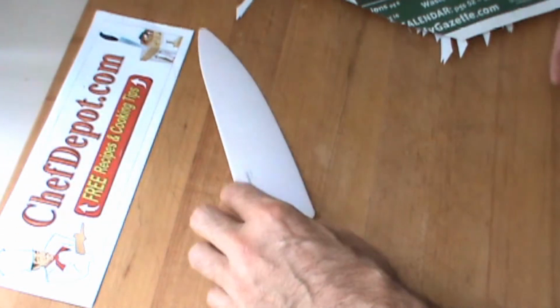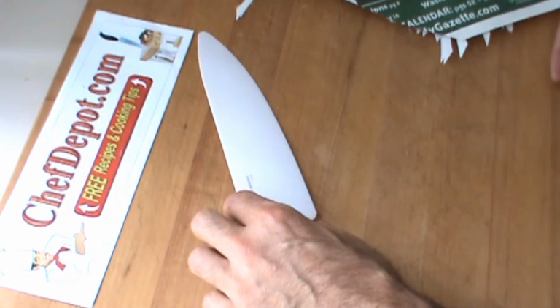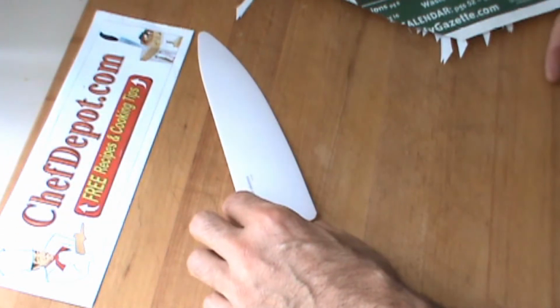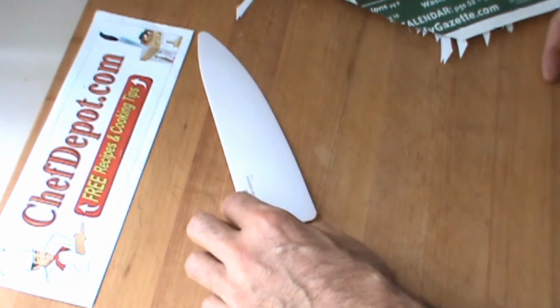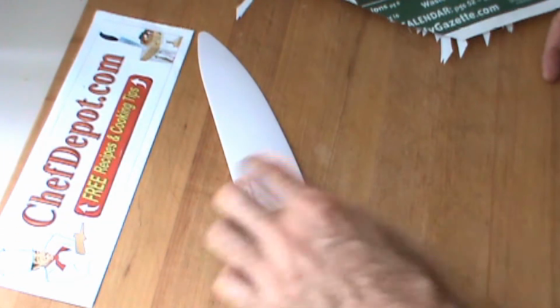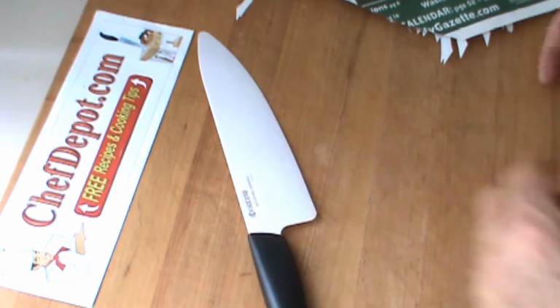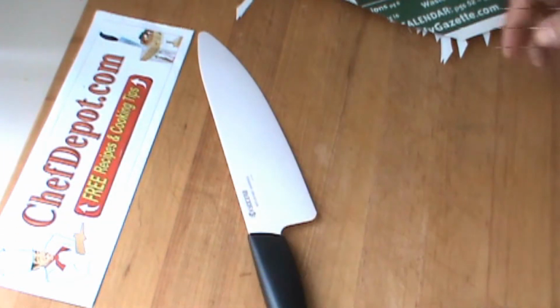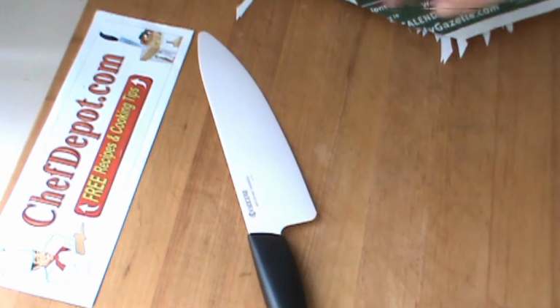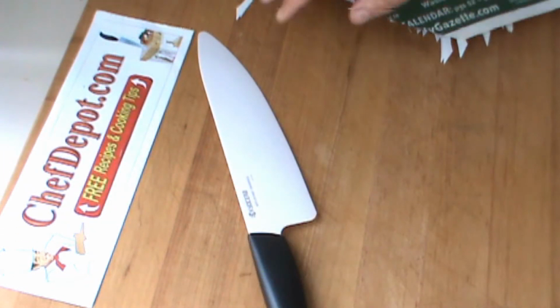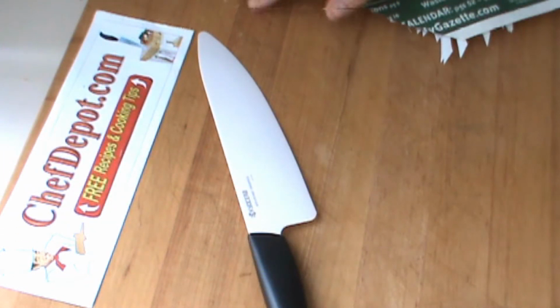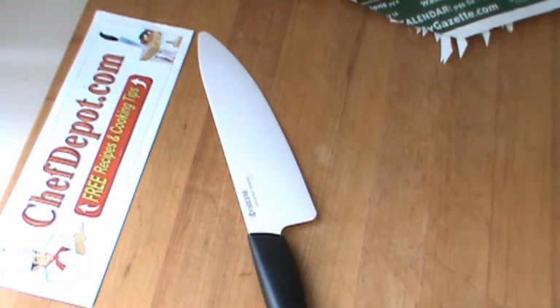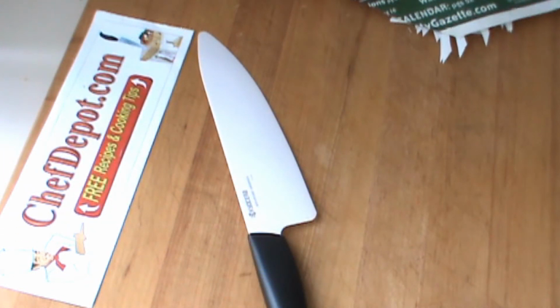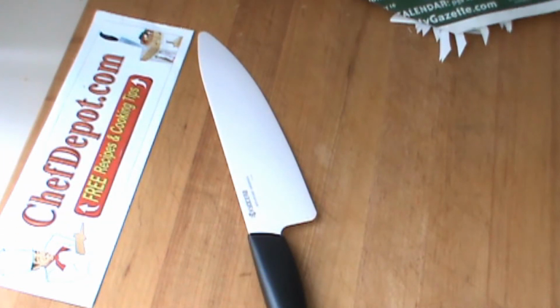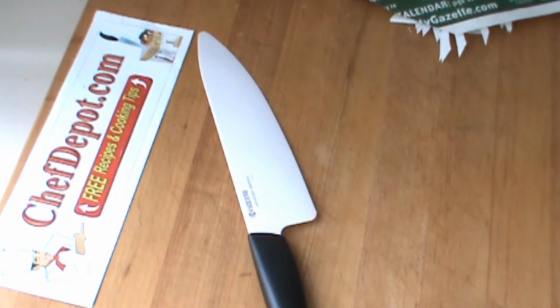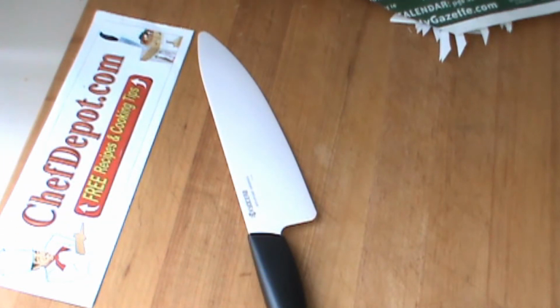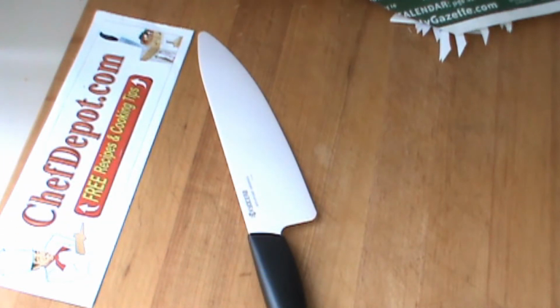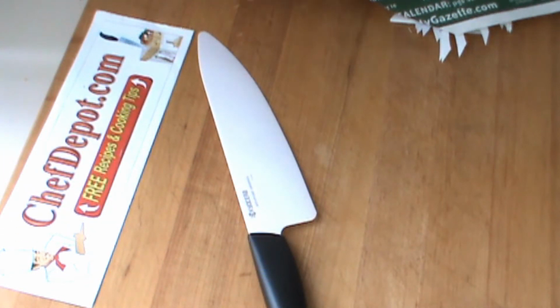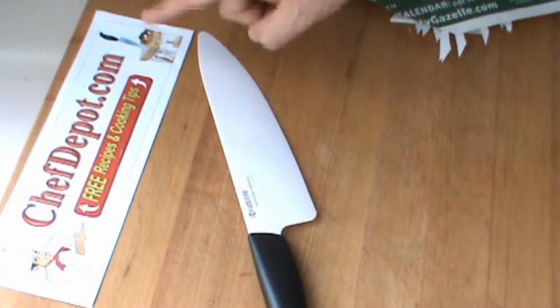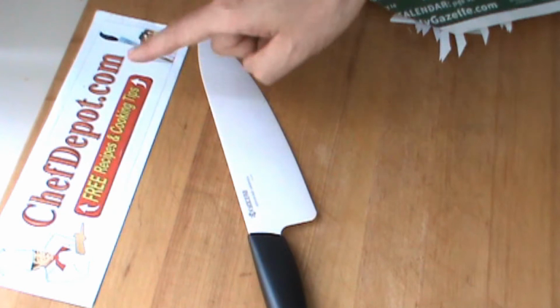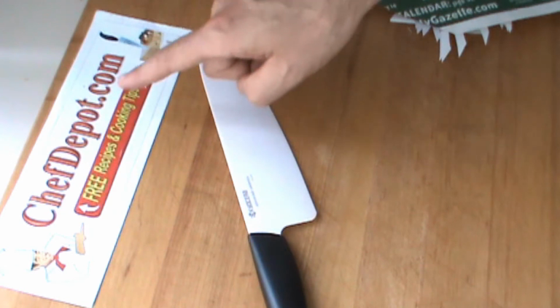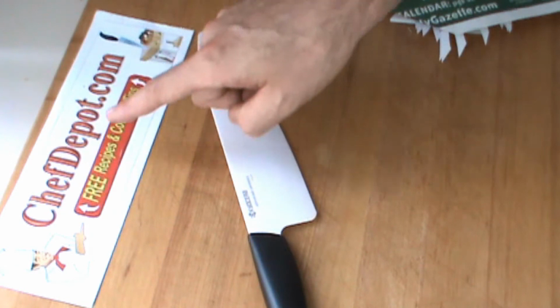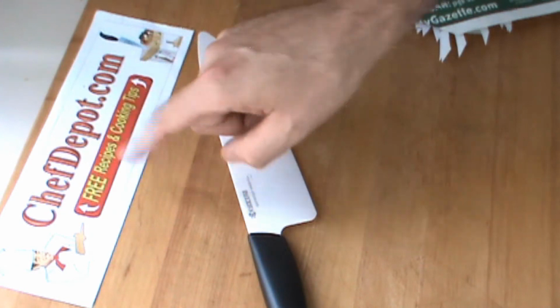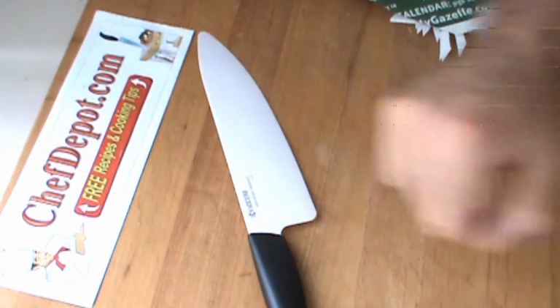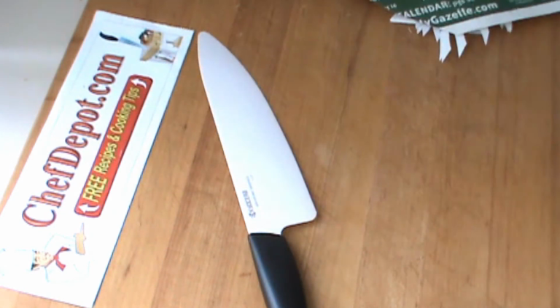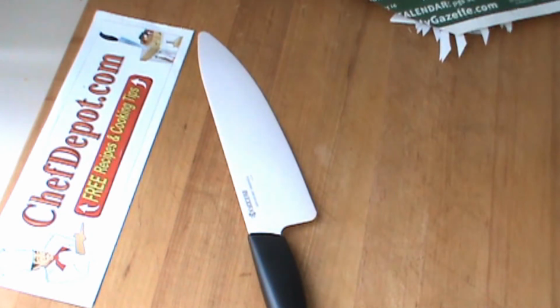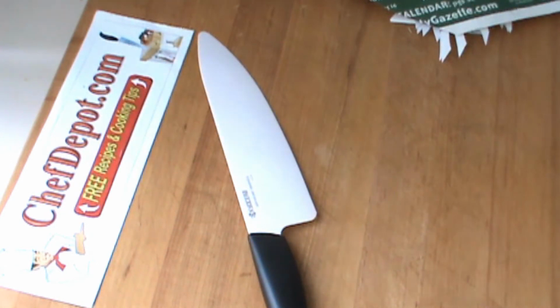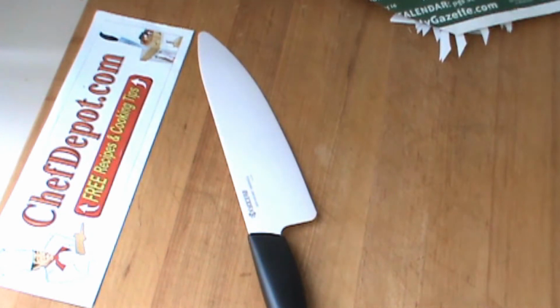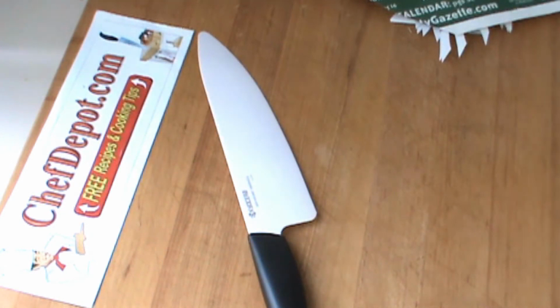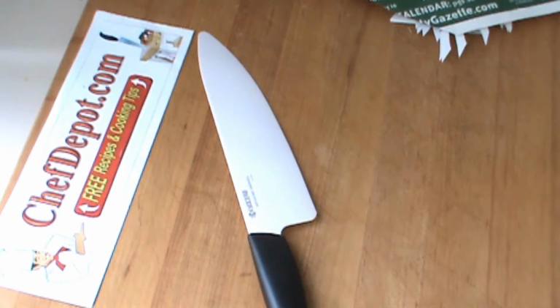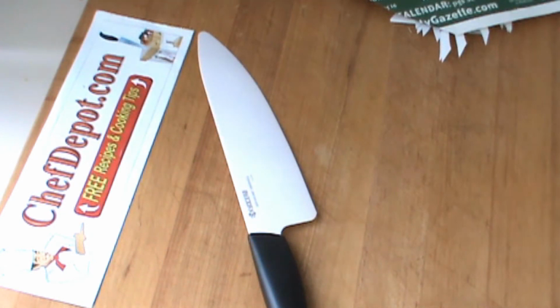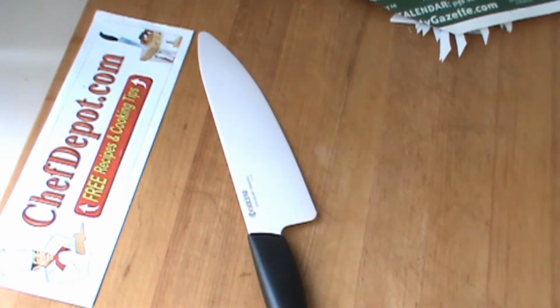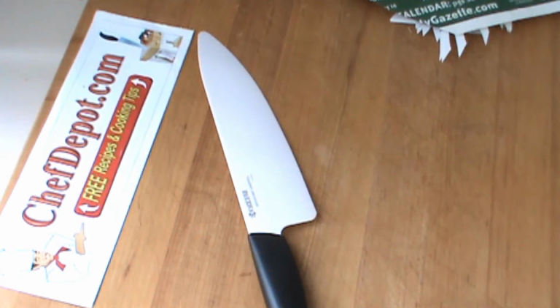Check it out. Another review brought to you by your sponsor ChefDevo.com.